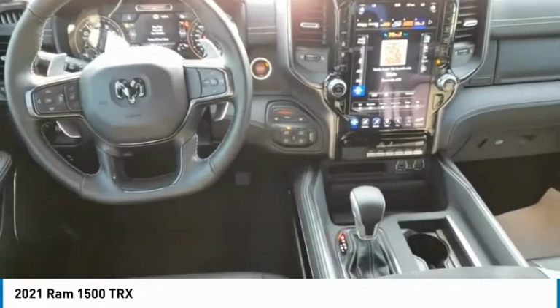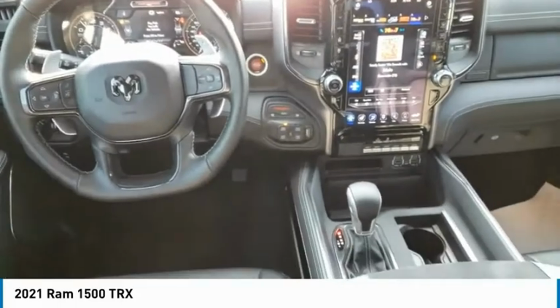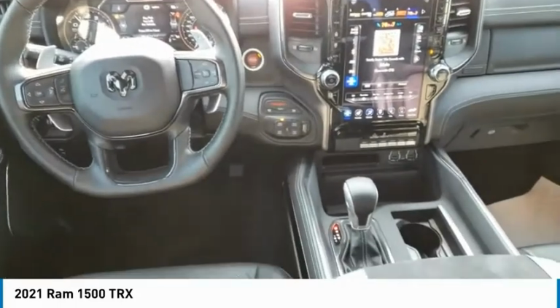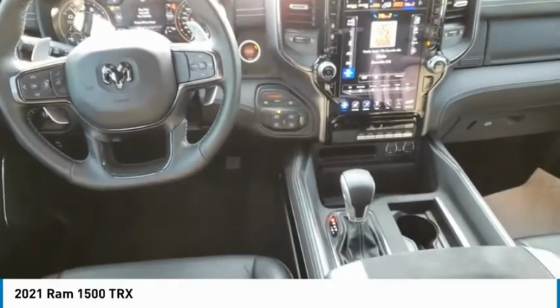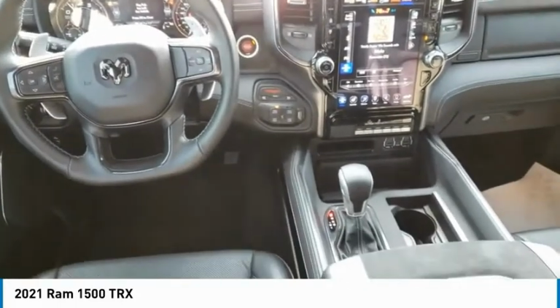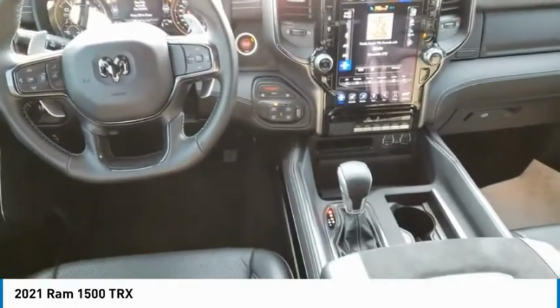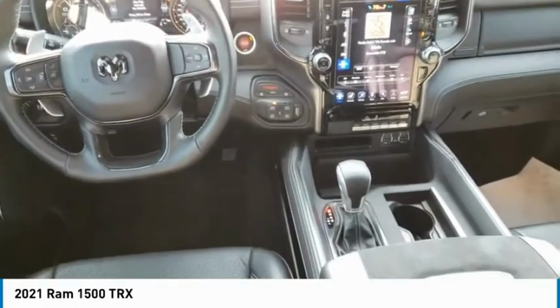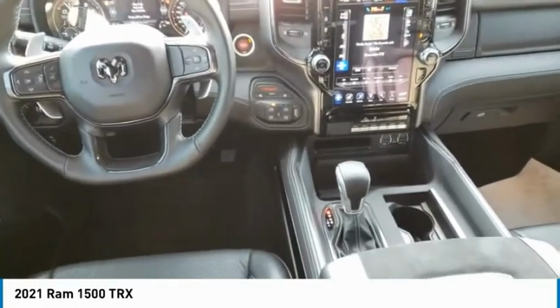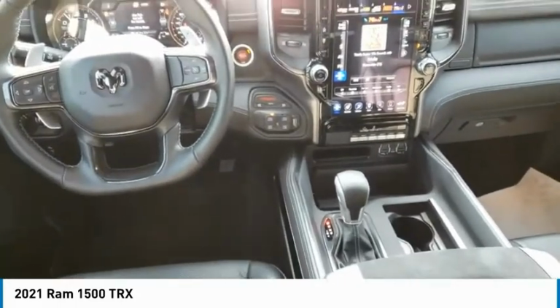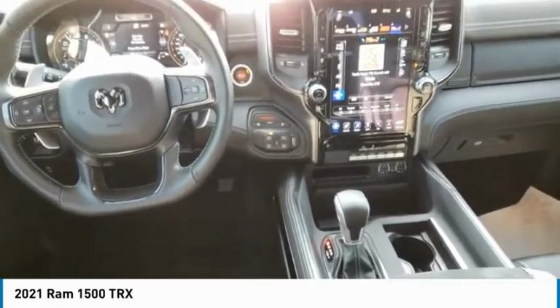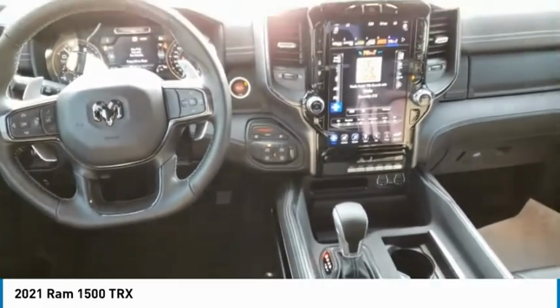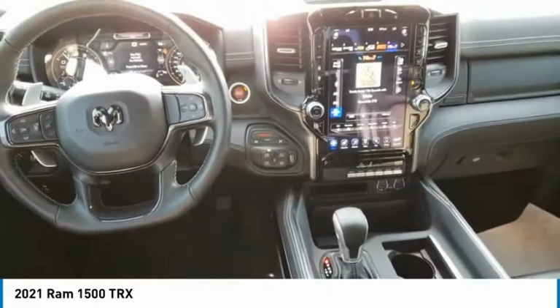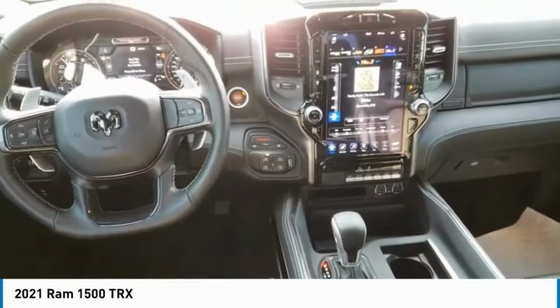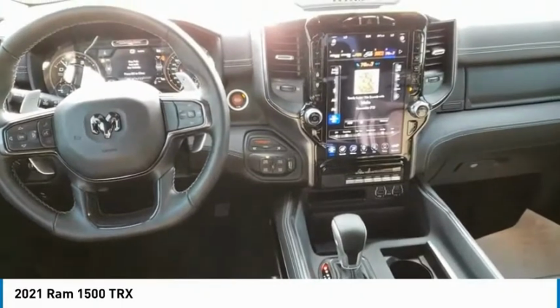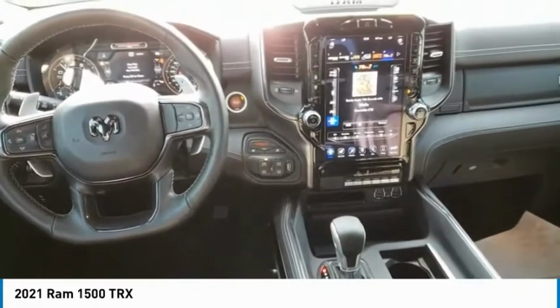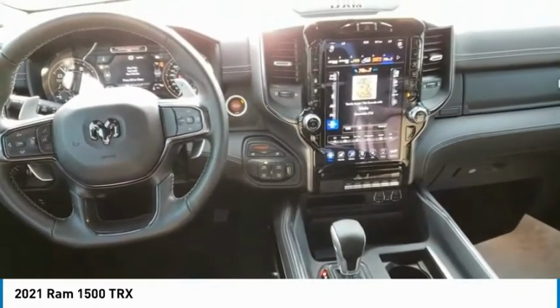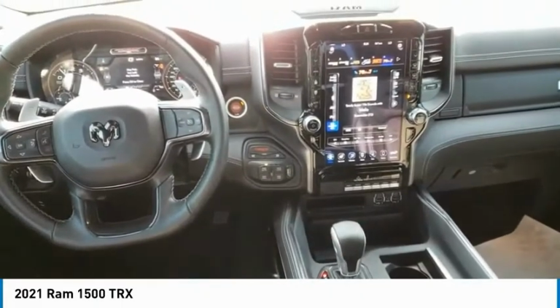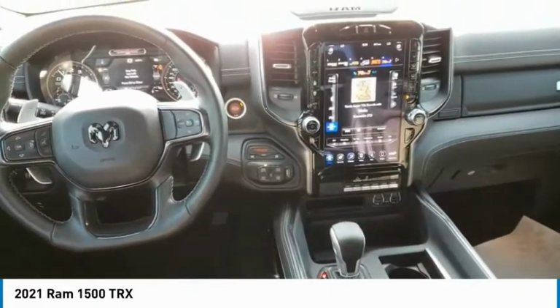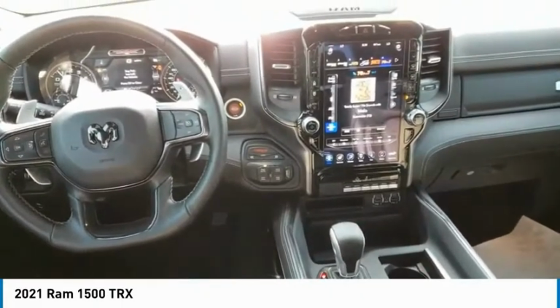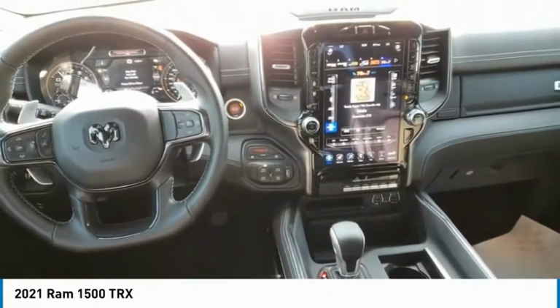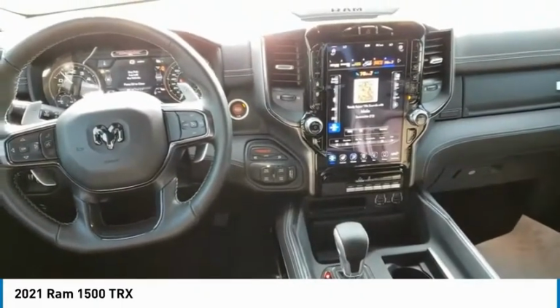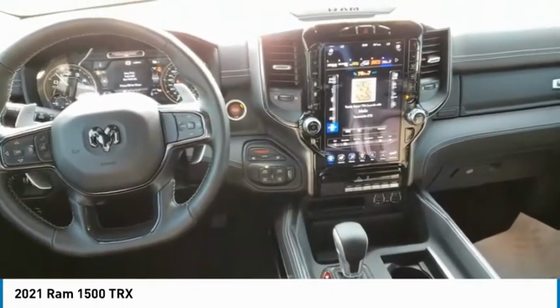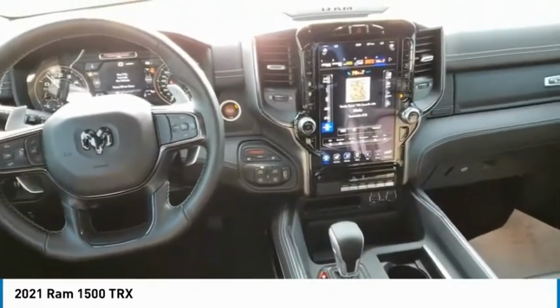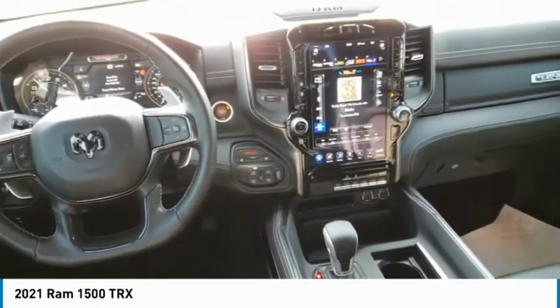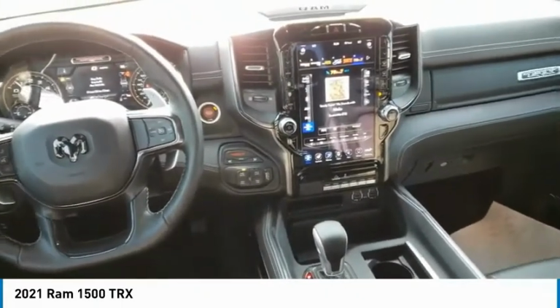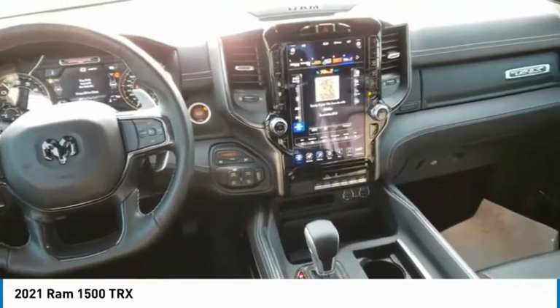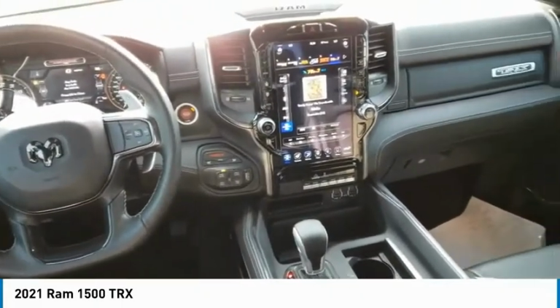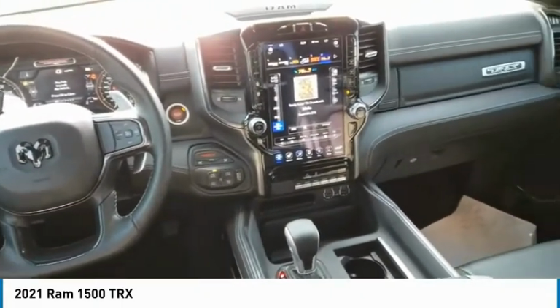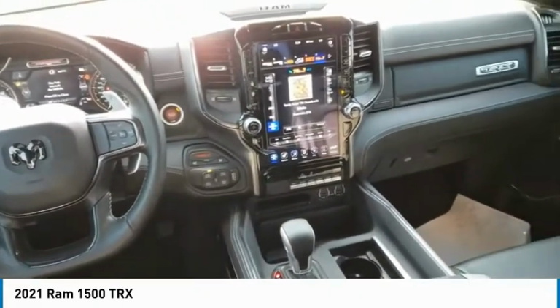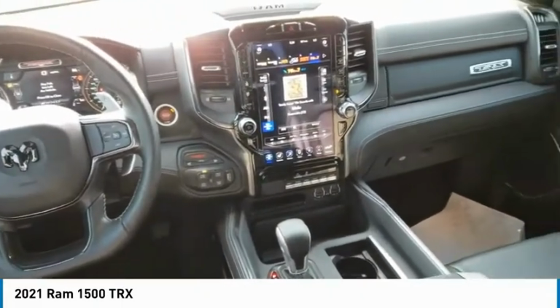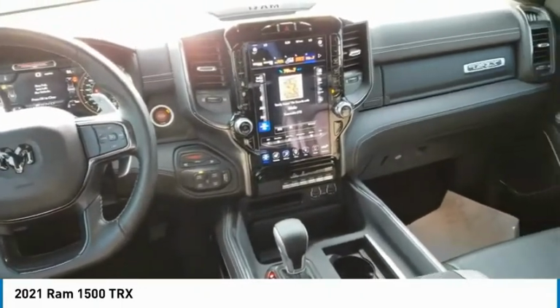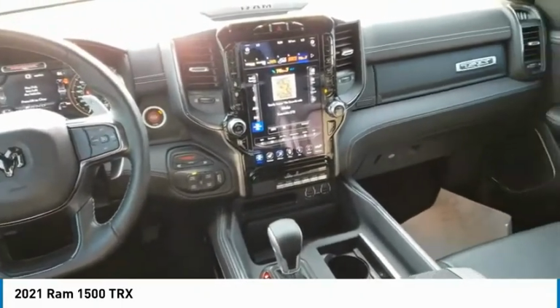Stability control, daytime running lights, engine immobilizer. Come see the car for yourself.